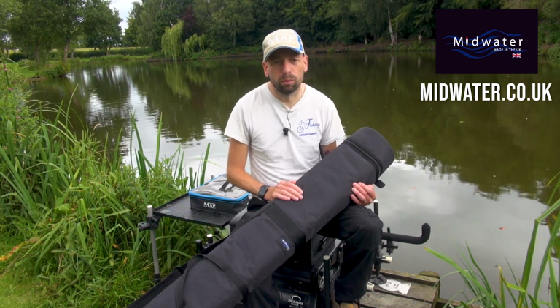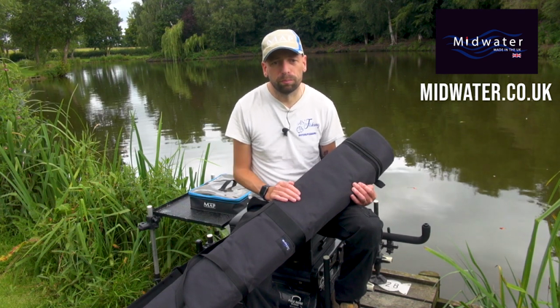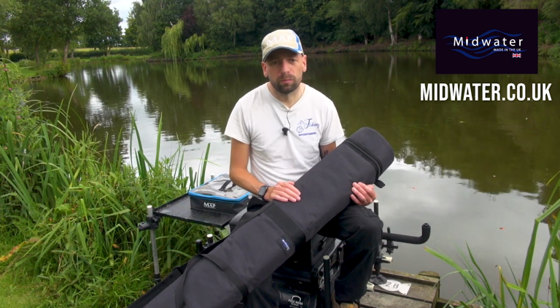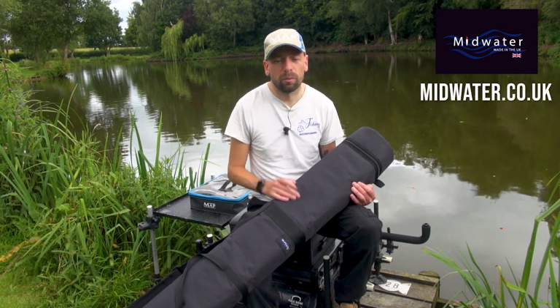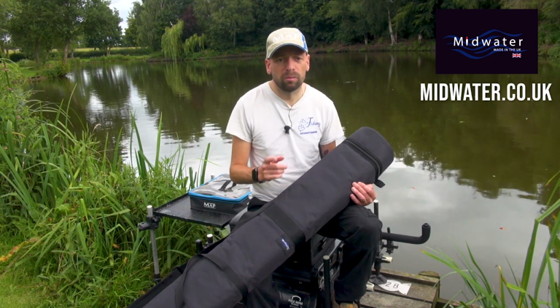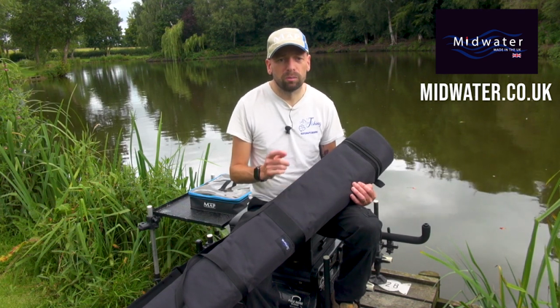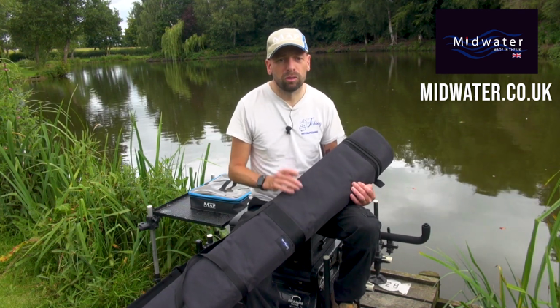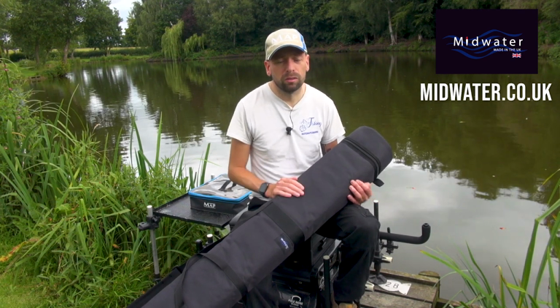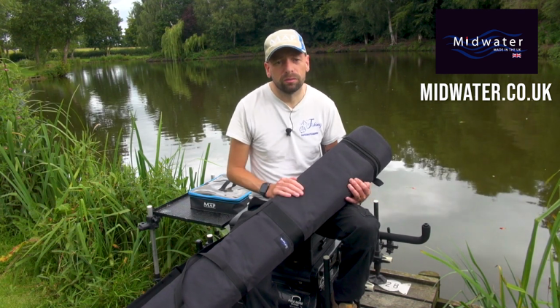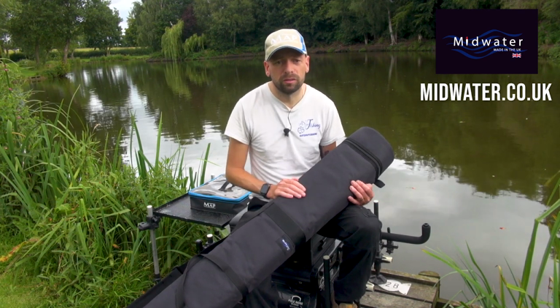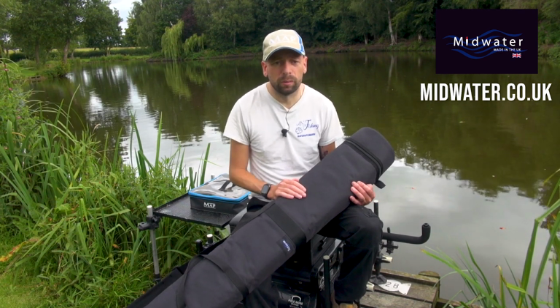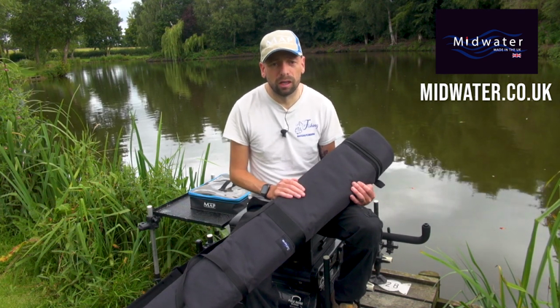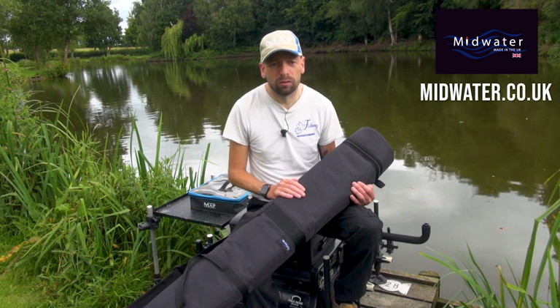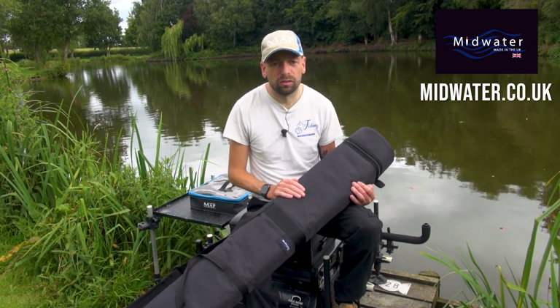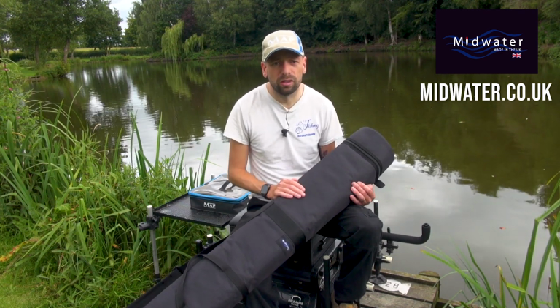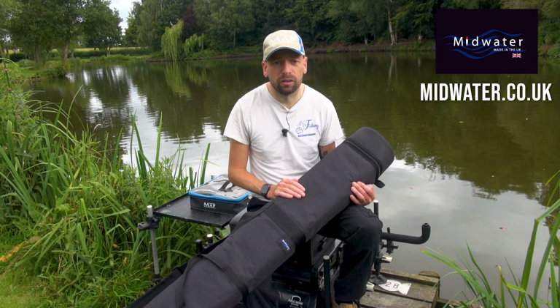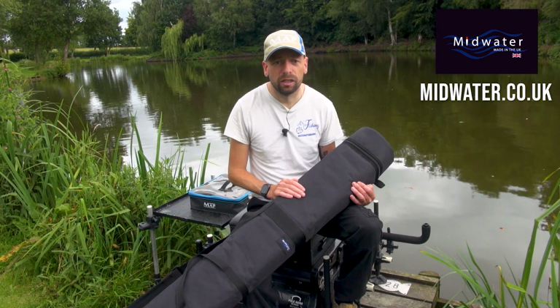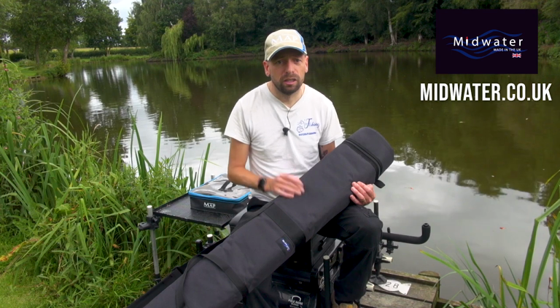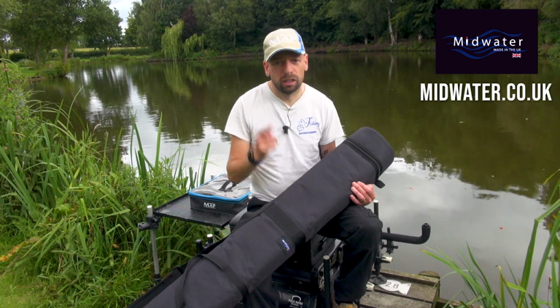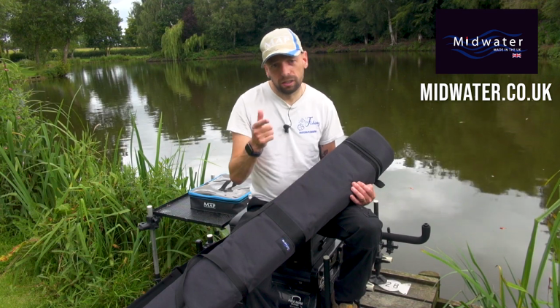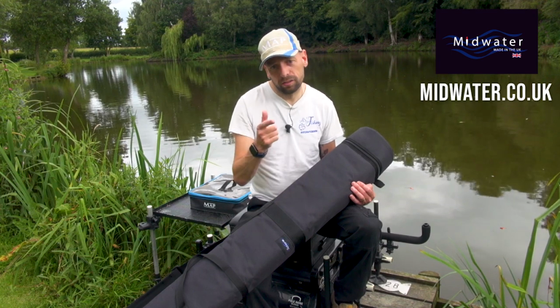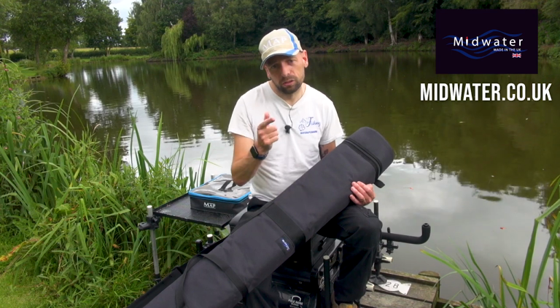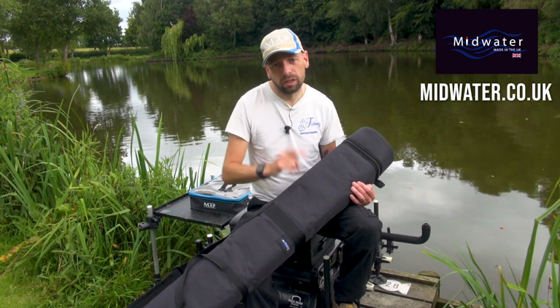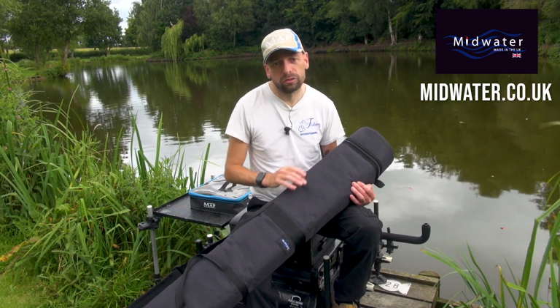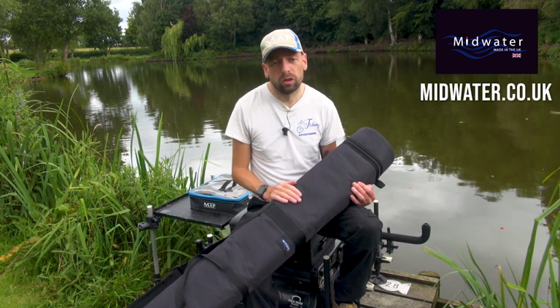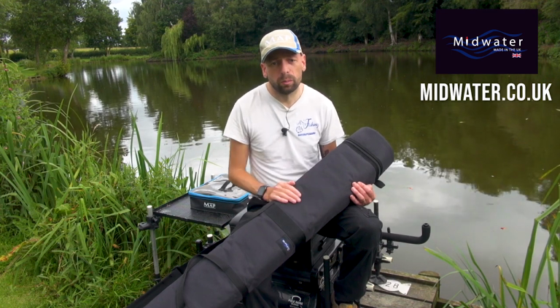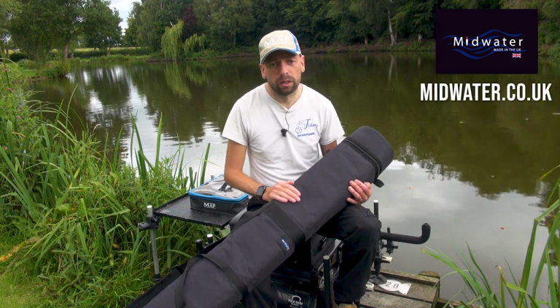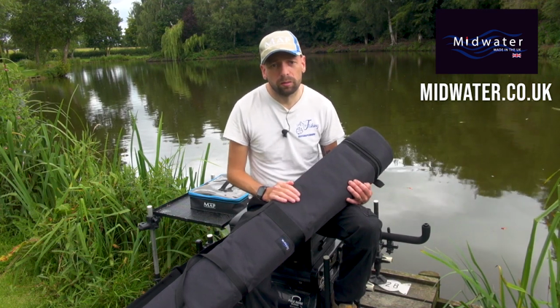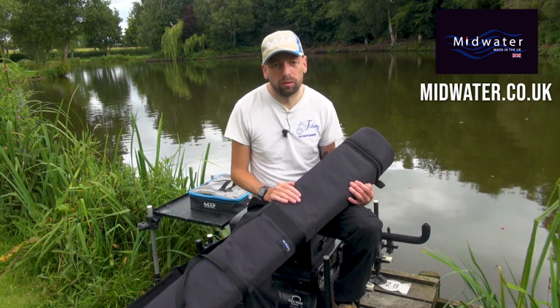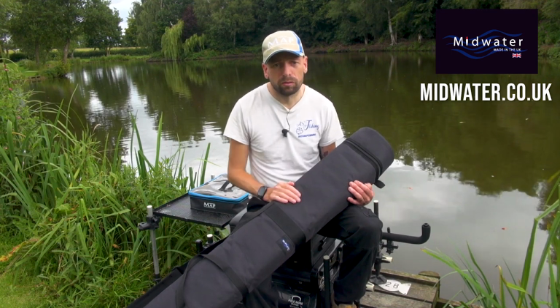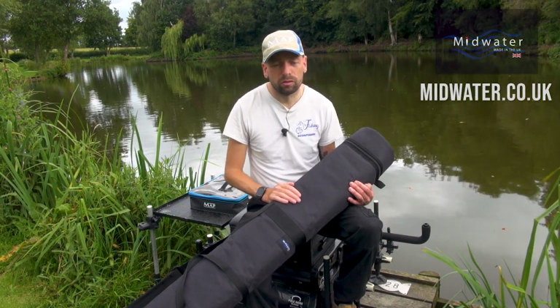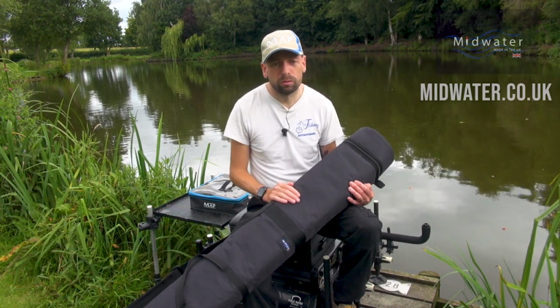Brilliant. My name's Adam Shelton. This has been AS Fishing TV and I'll see you guys on the bank very, very soon.